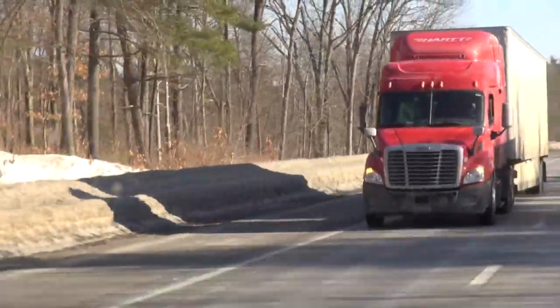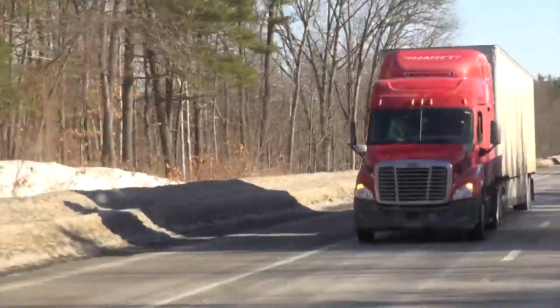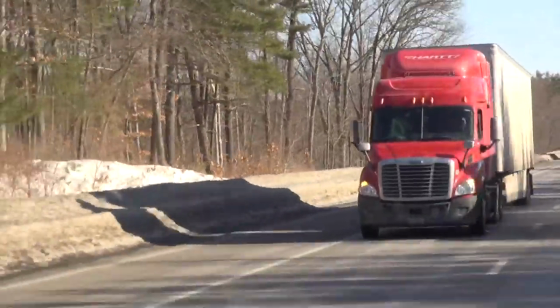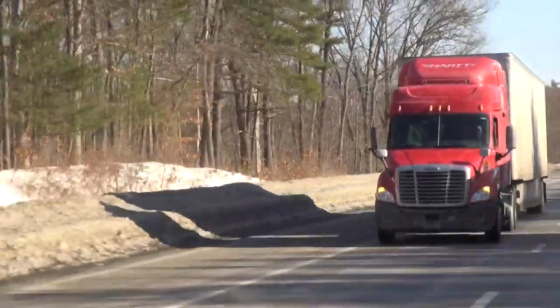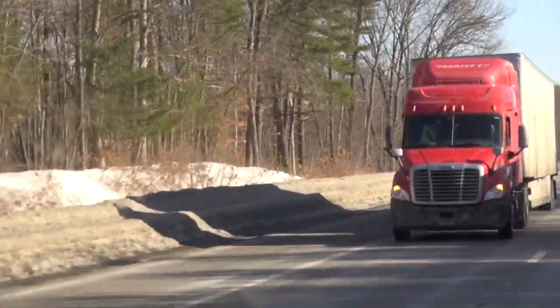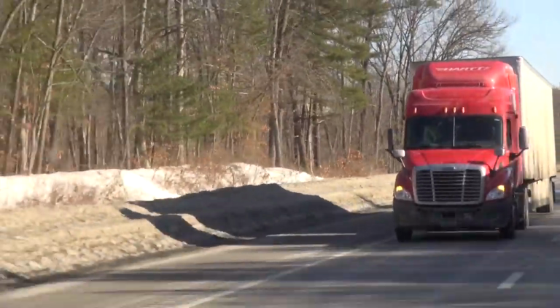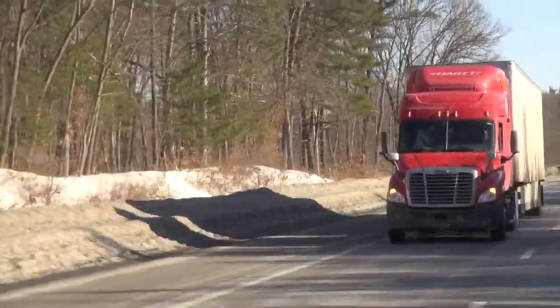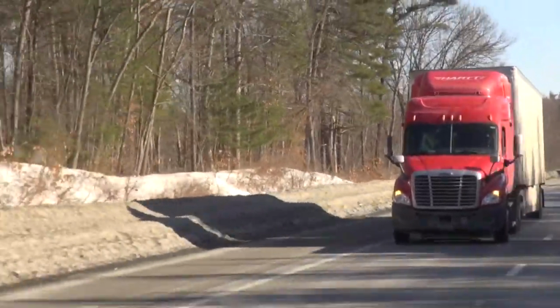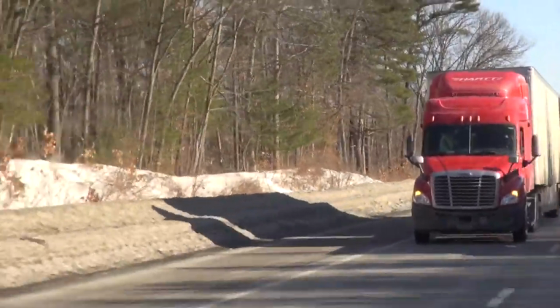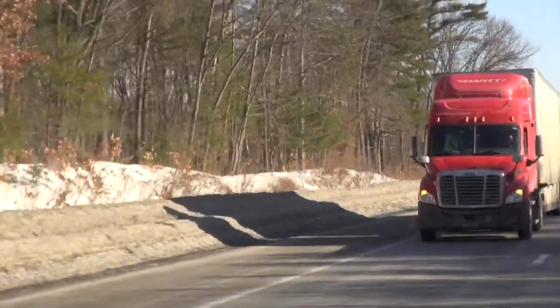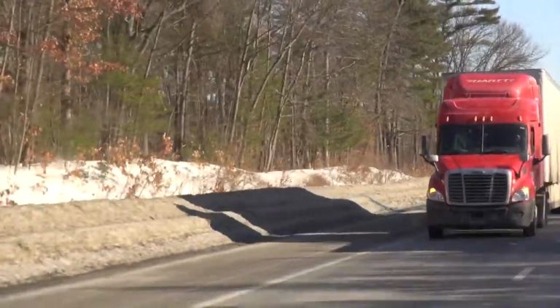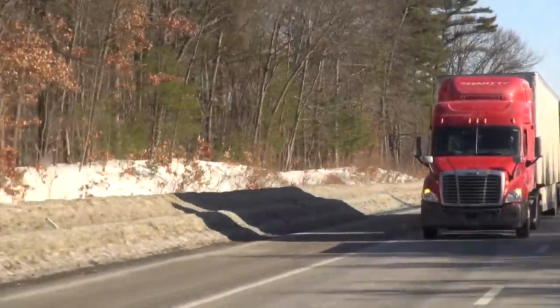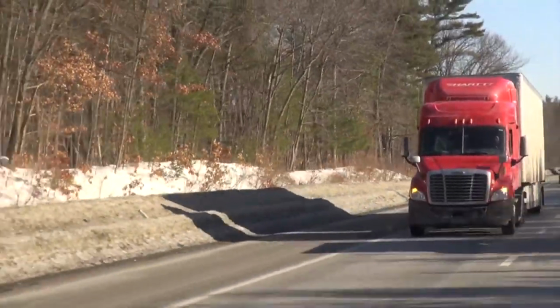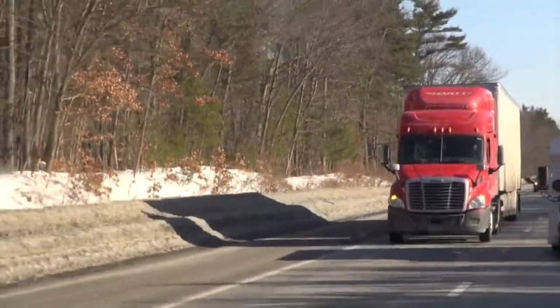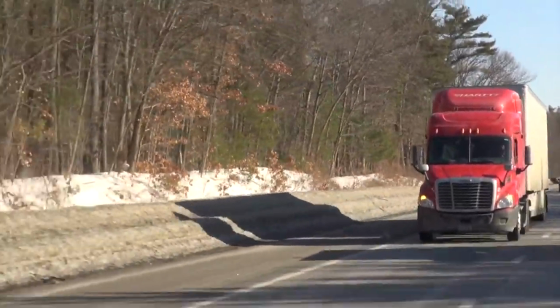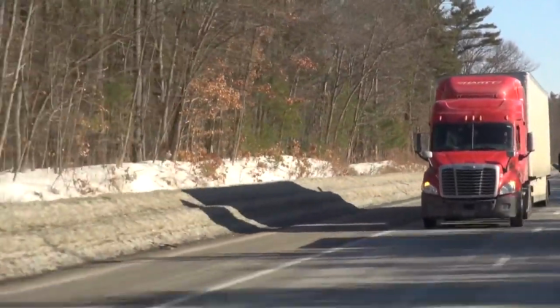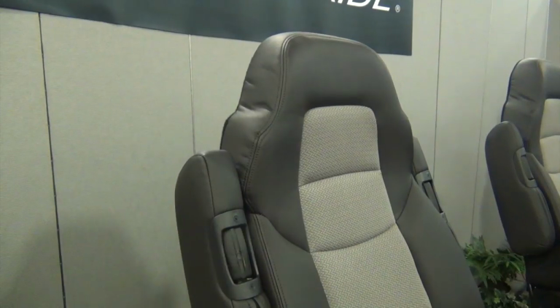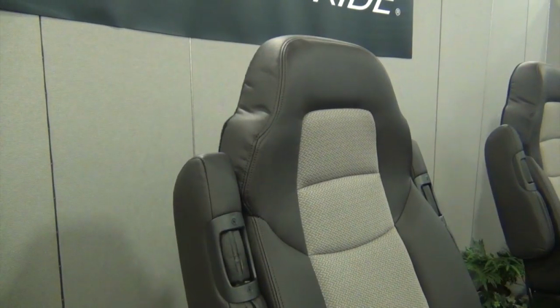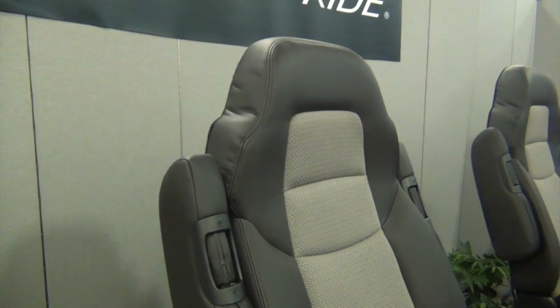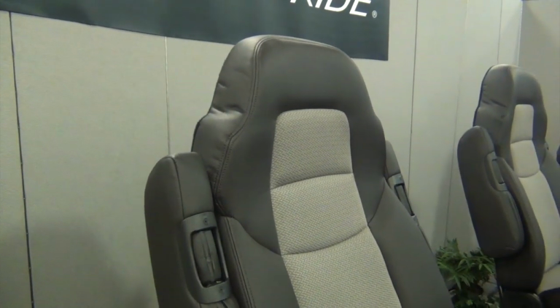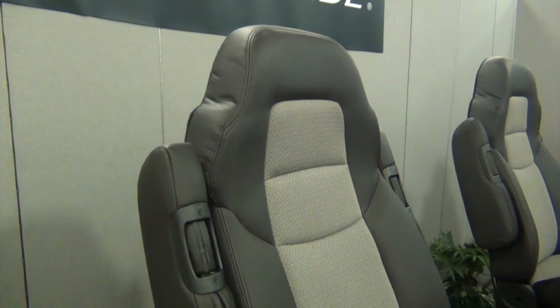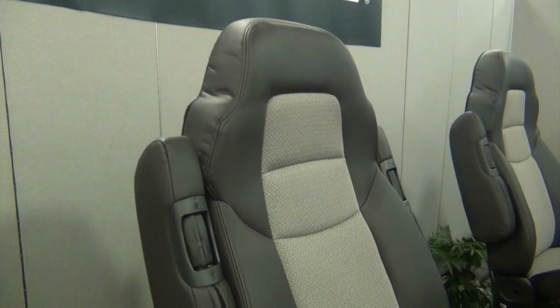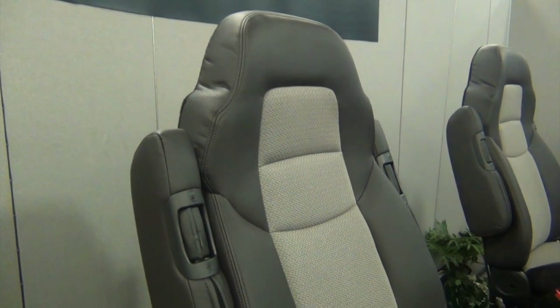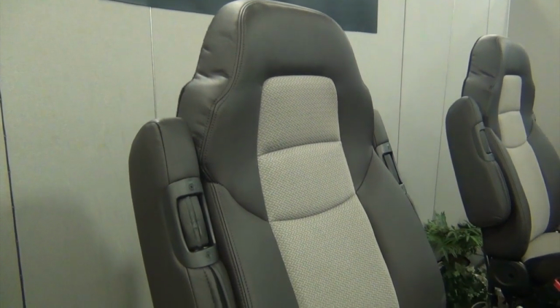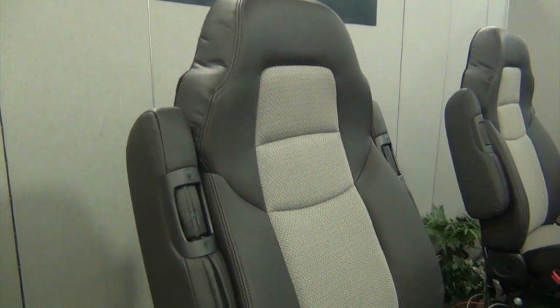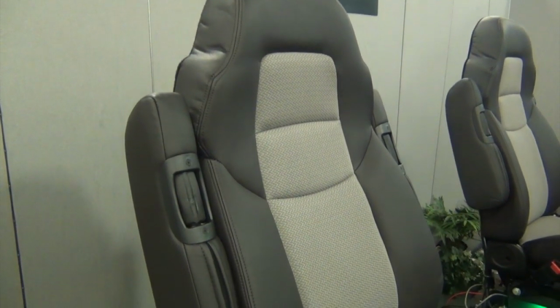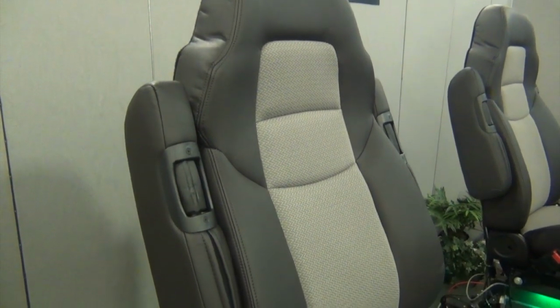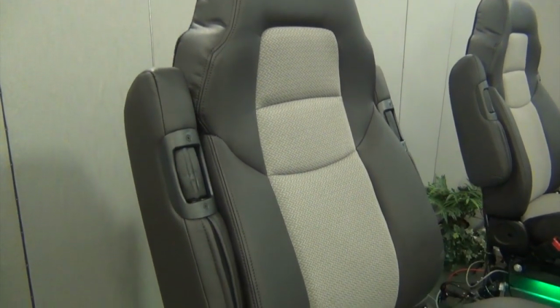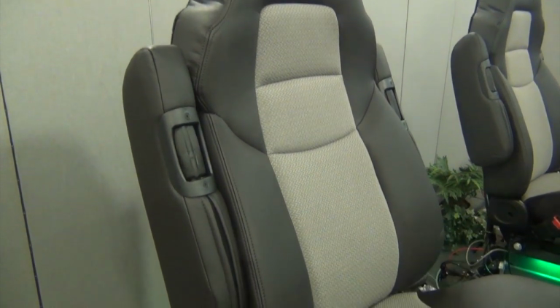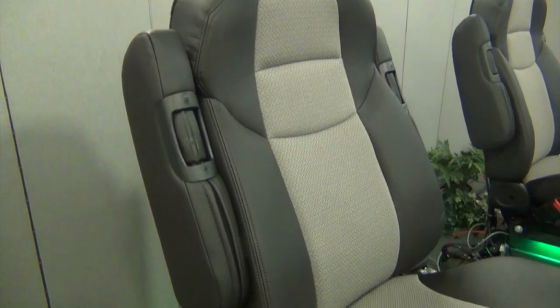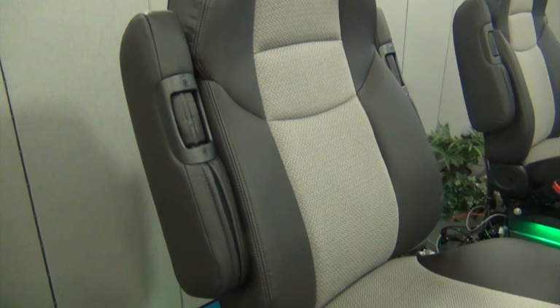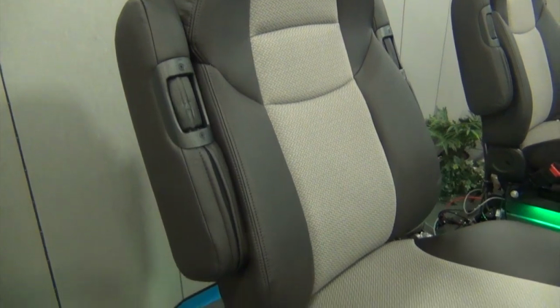Are you a truck driver with back and chest pain, headaches, and always feeling drowsy? This specific Bose product allows the truck driver to complete their route with comfort and ease.